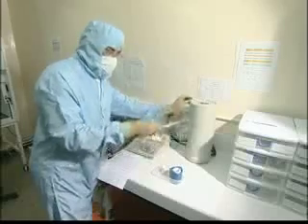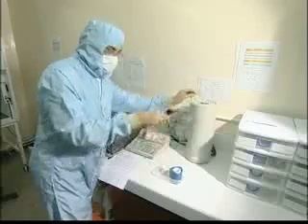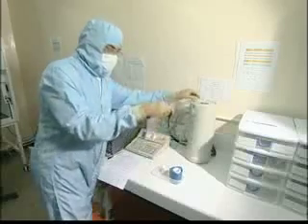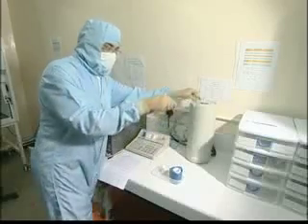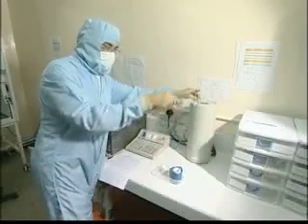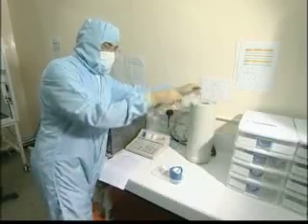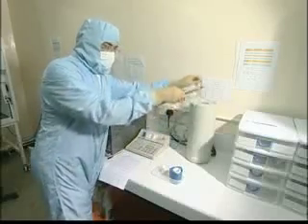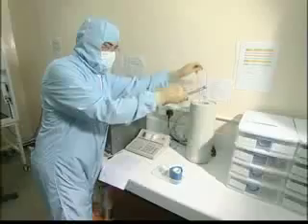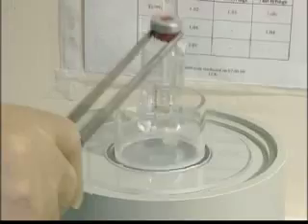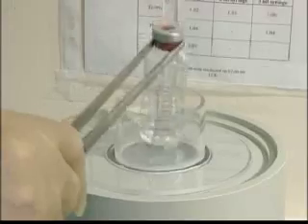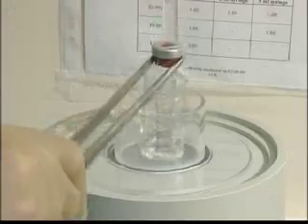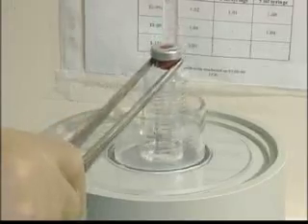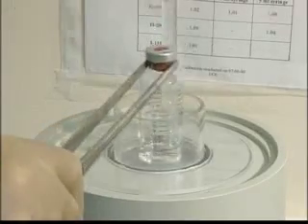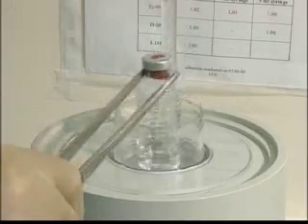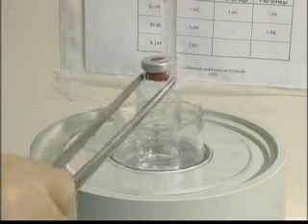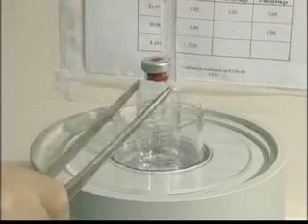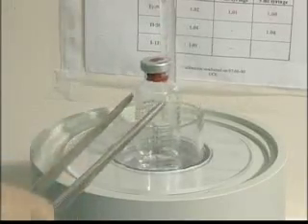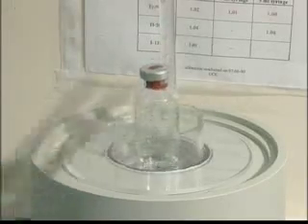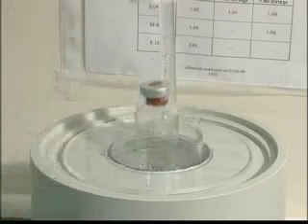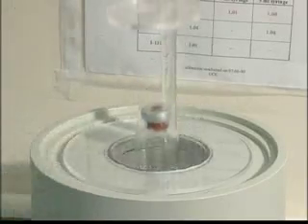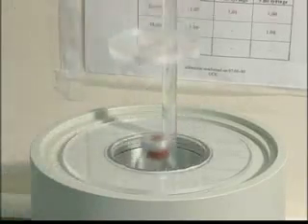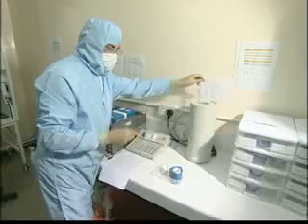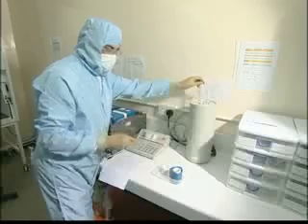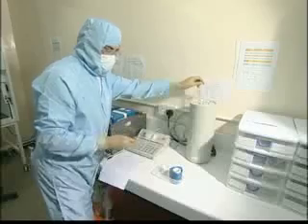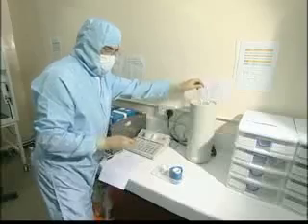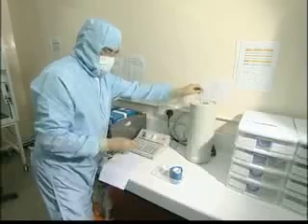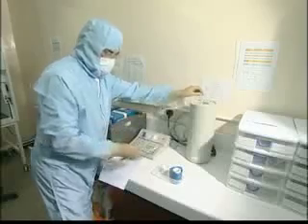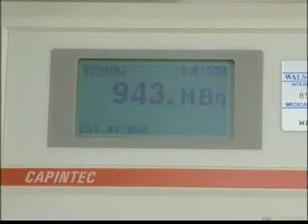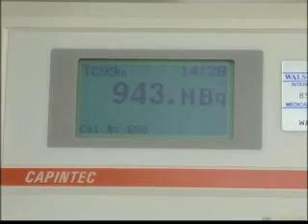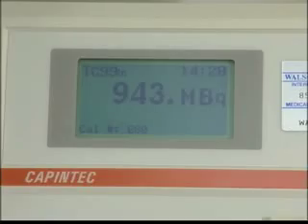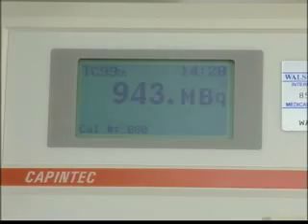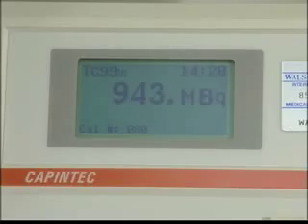Having drawn off the sodium pertechnetate, it is important to measure and record the activity of the eluate.